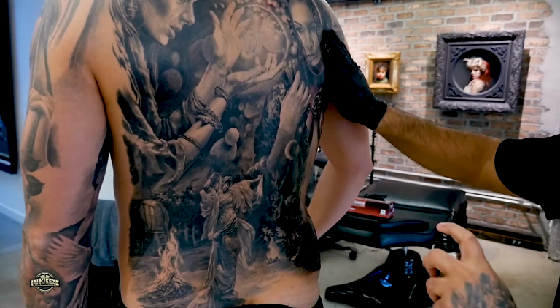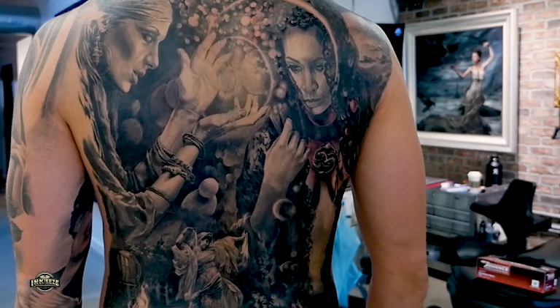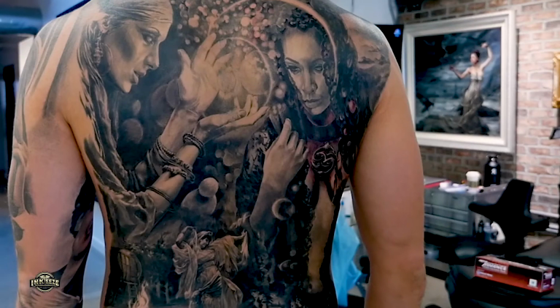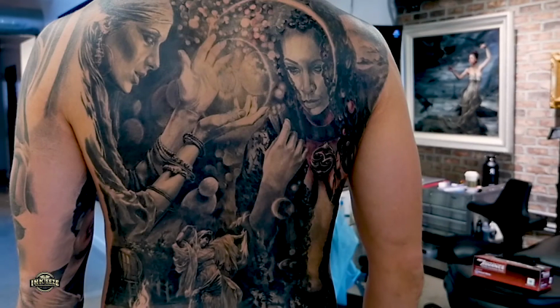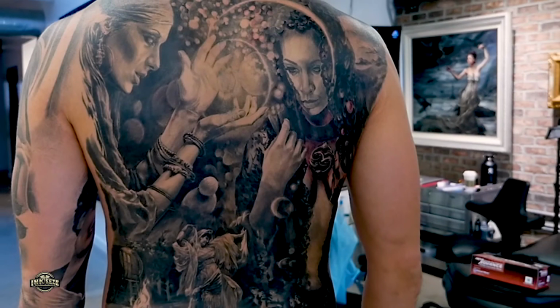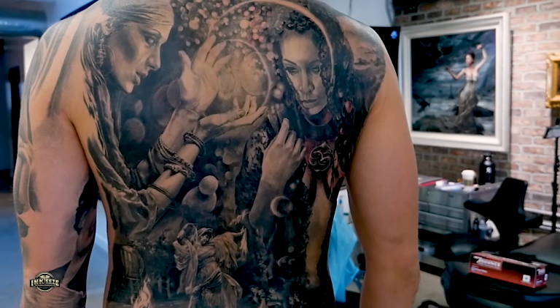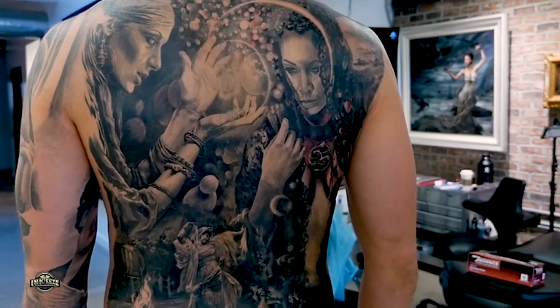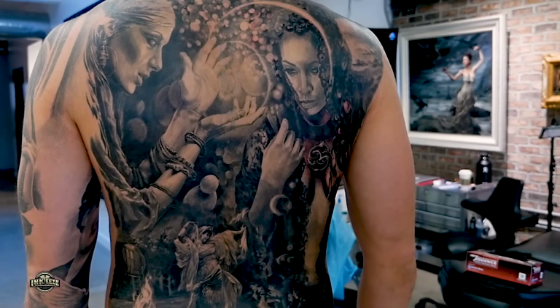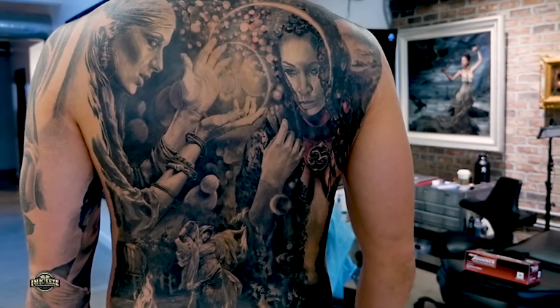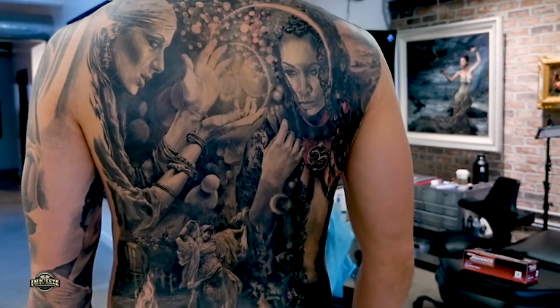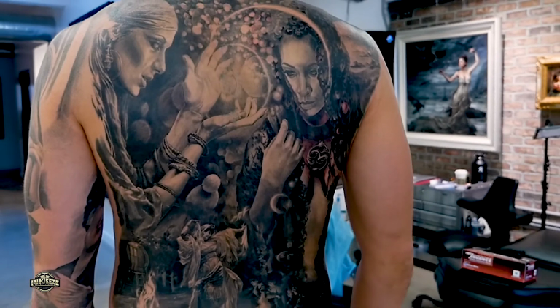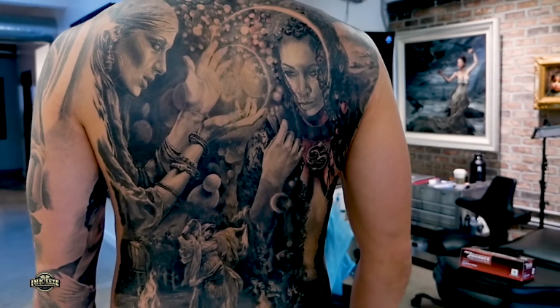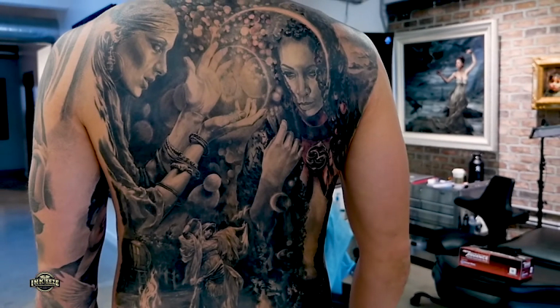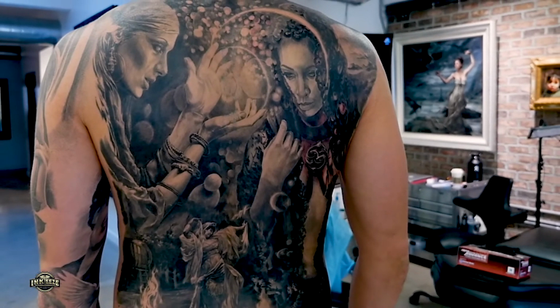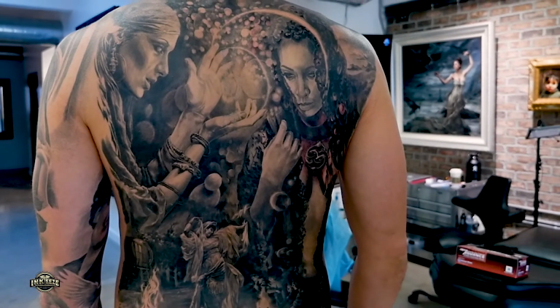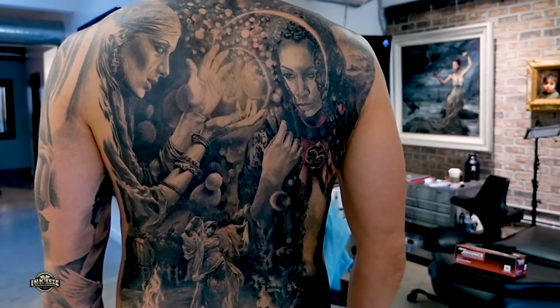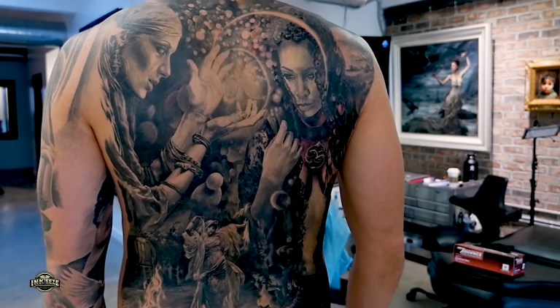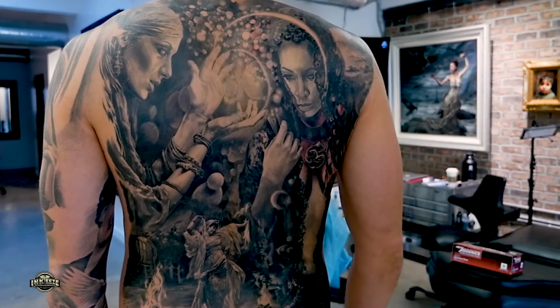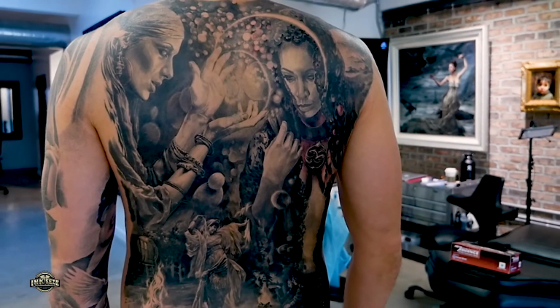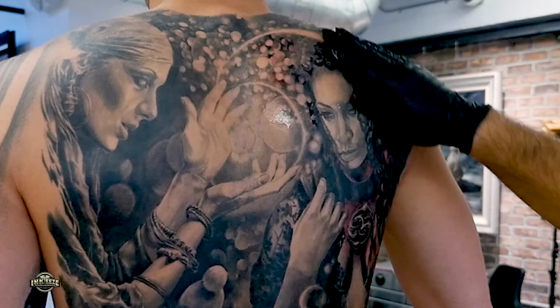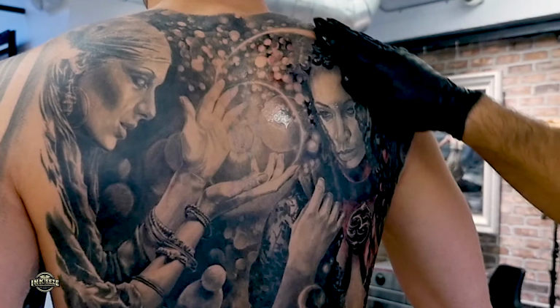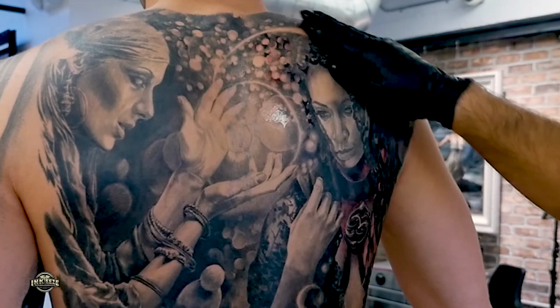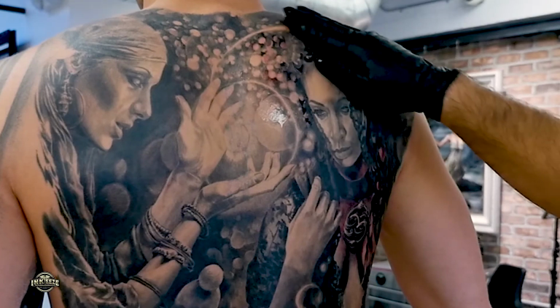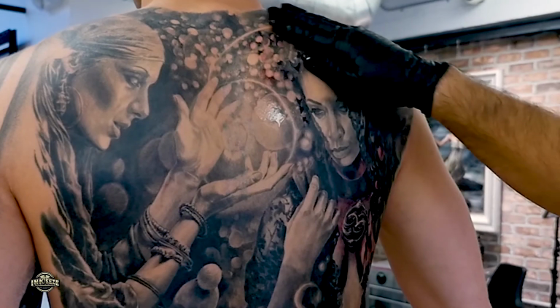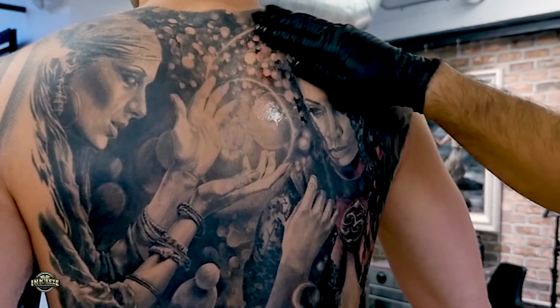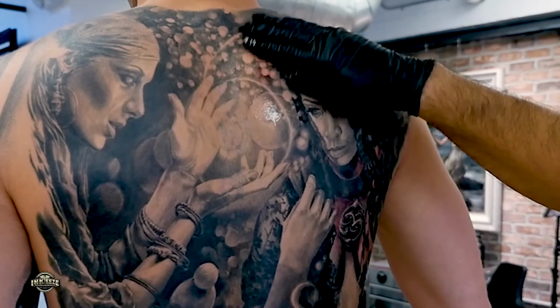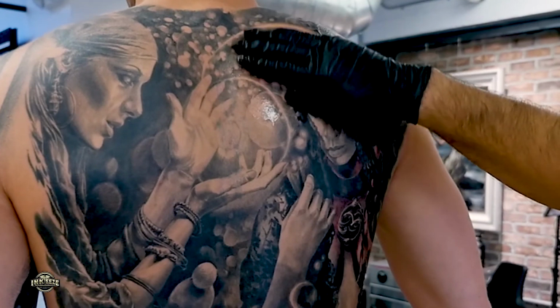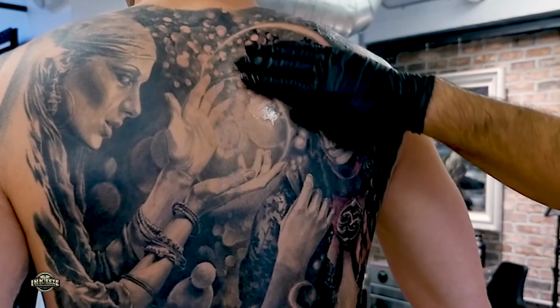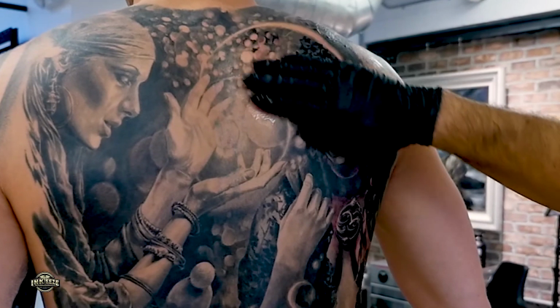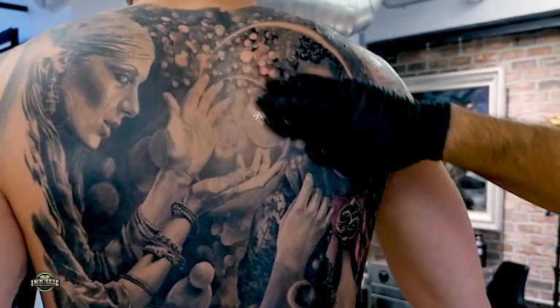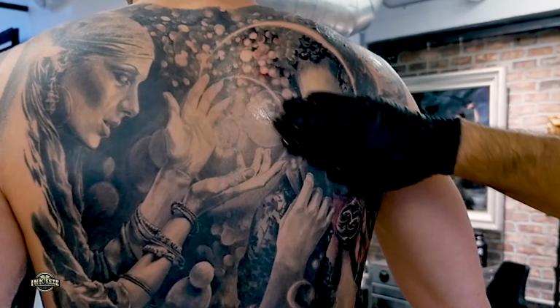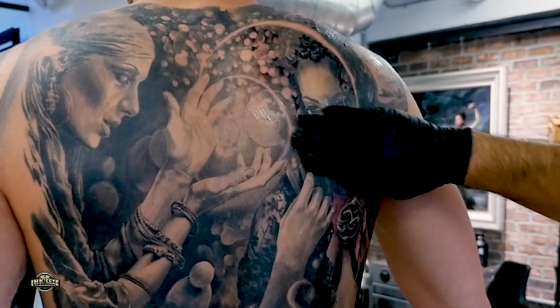Step 3: Dry for 60 seconds, then repeat Step 2, adding a second layer.